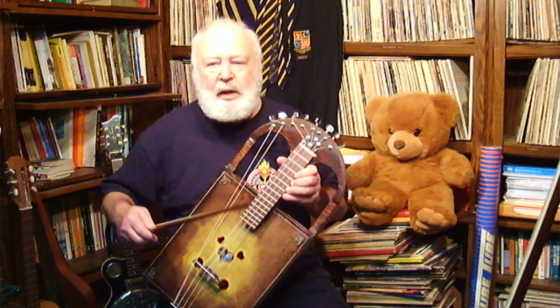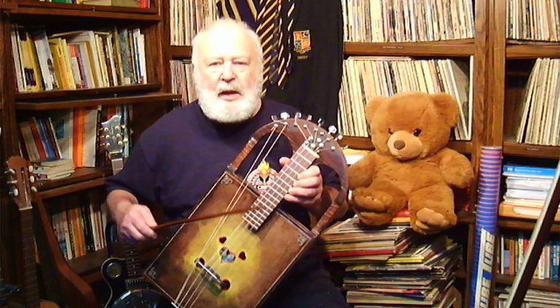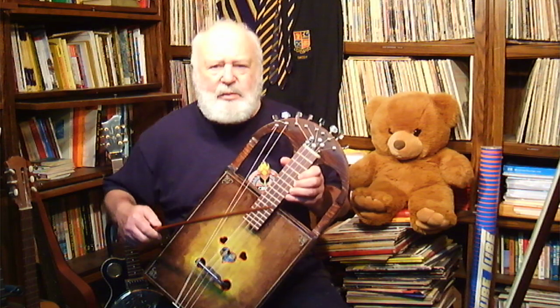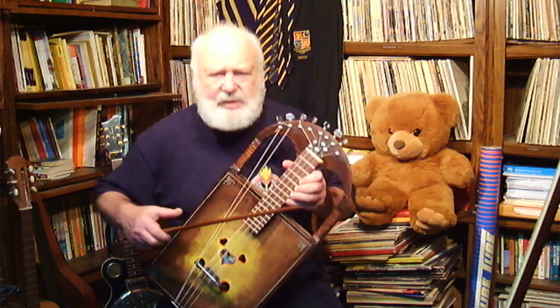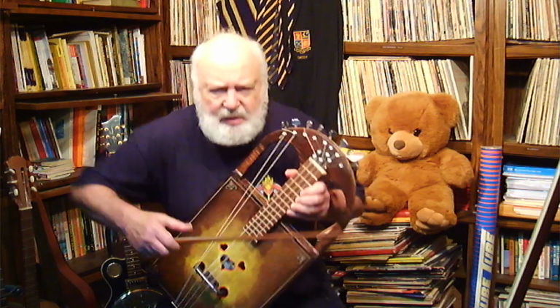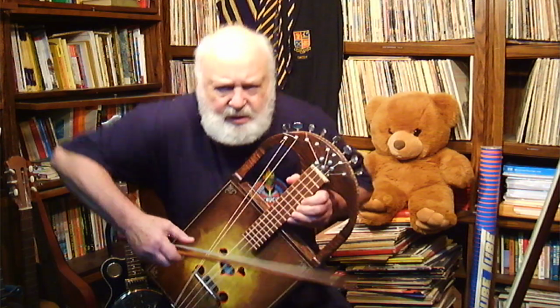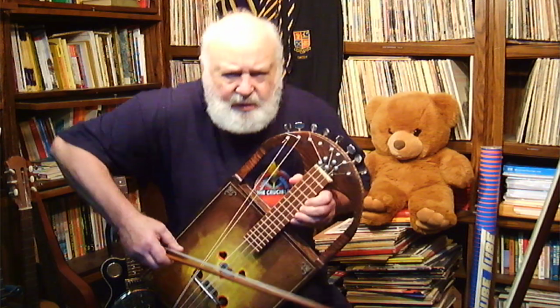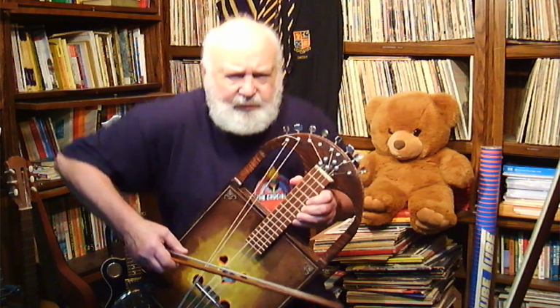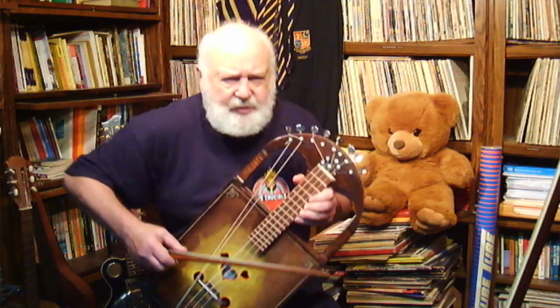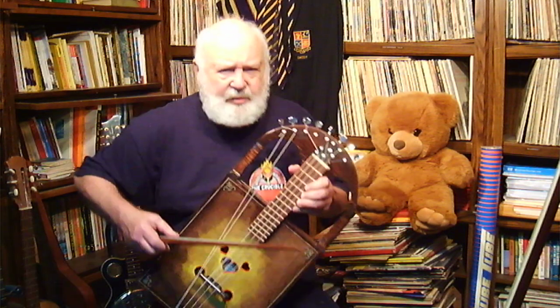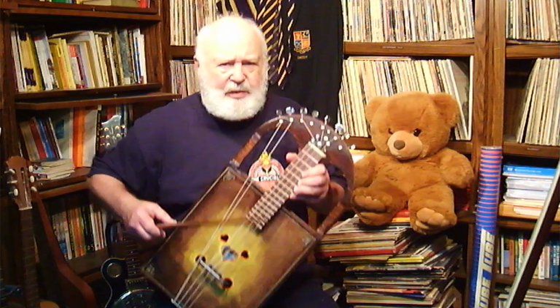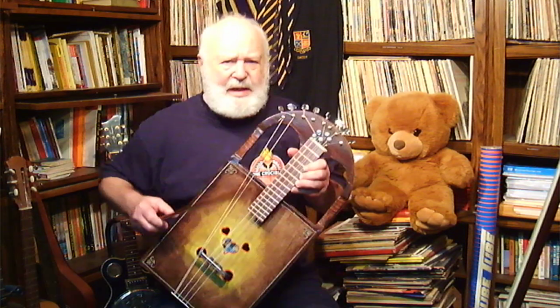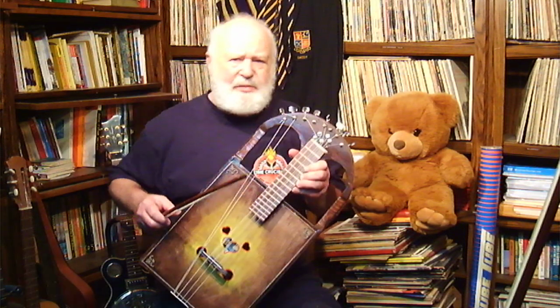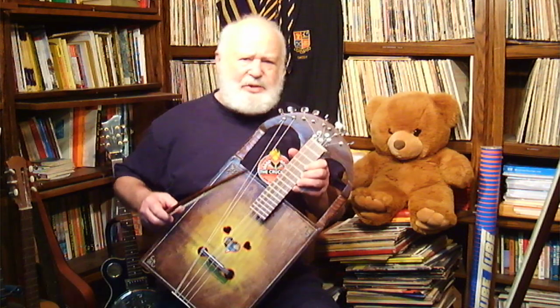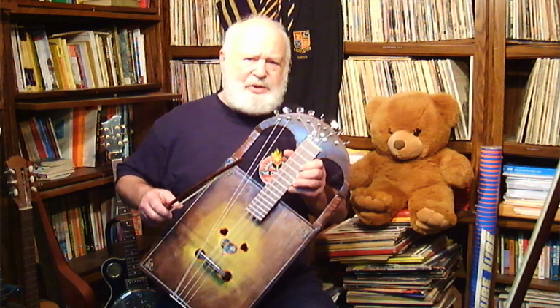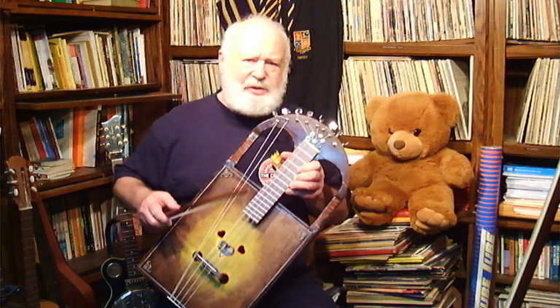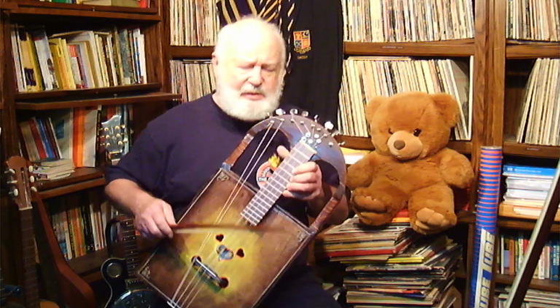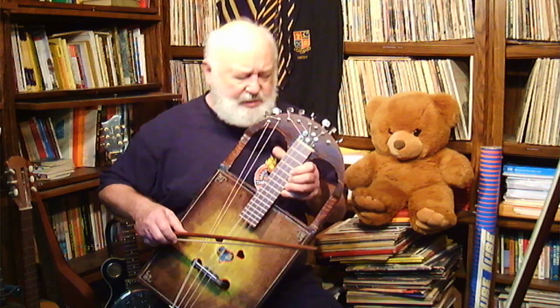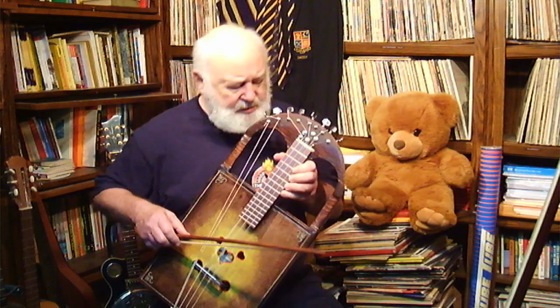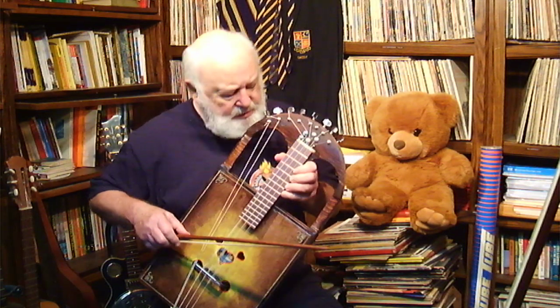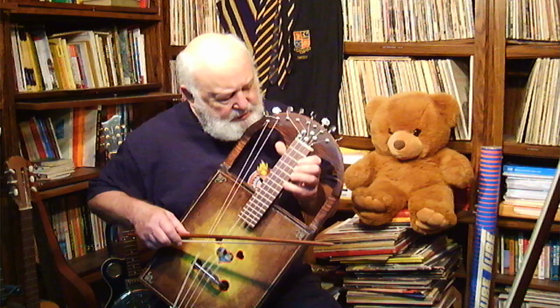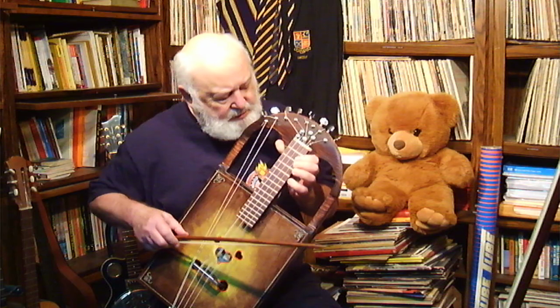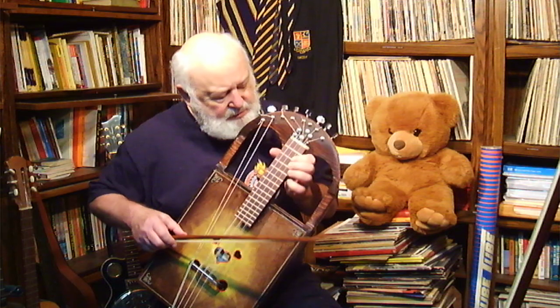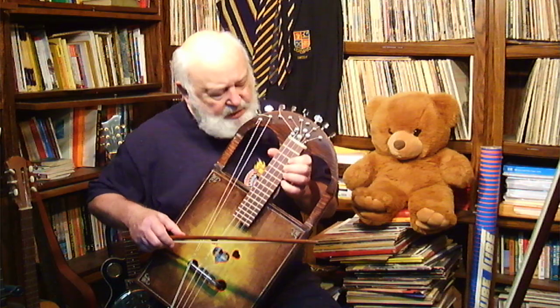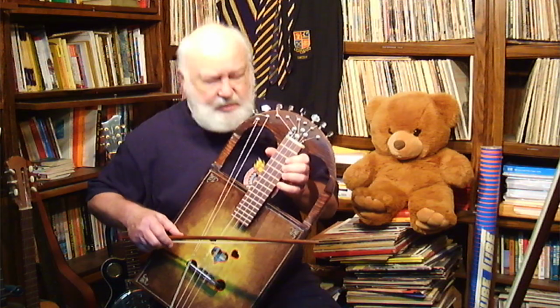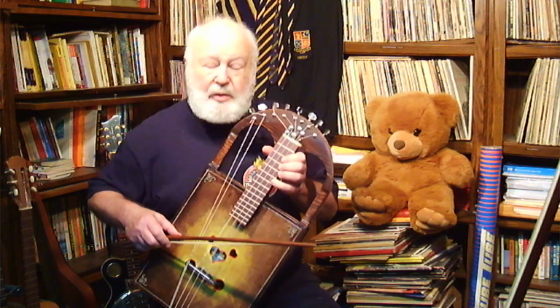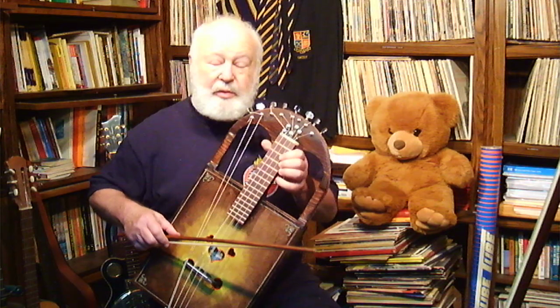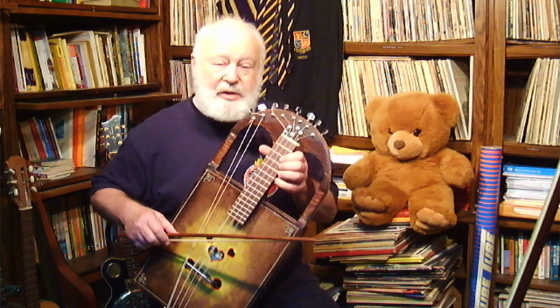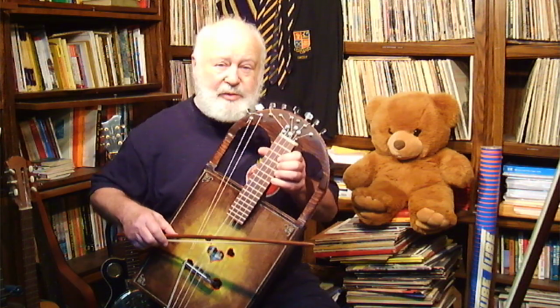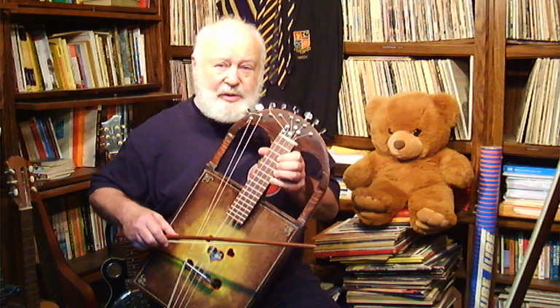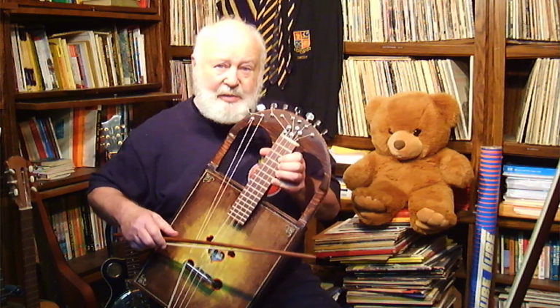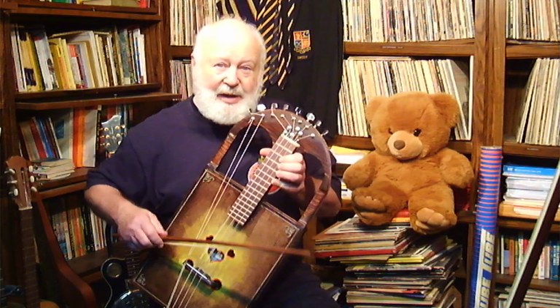I'm still looking for a good playing position. It's an awkward instrument to play.